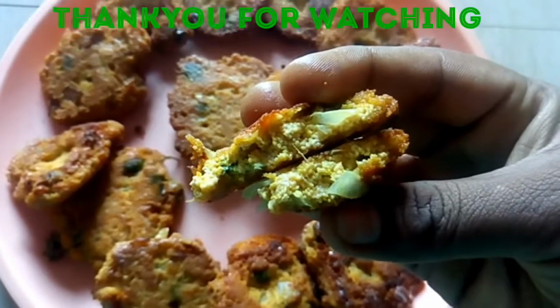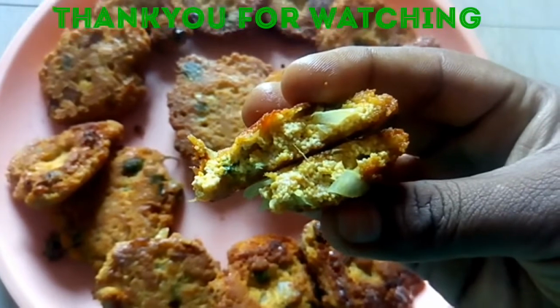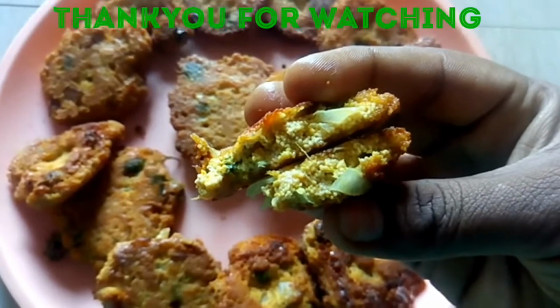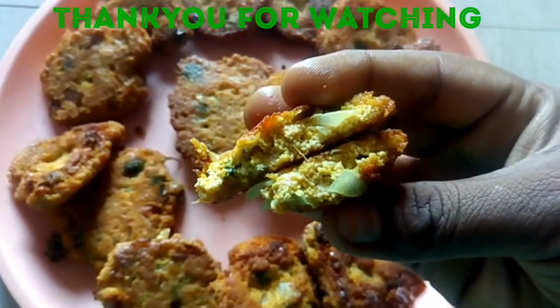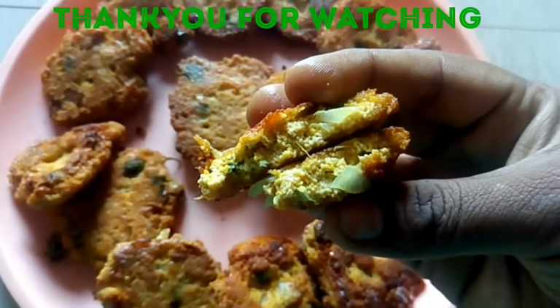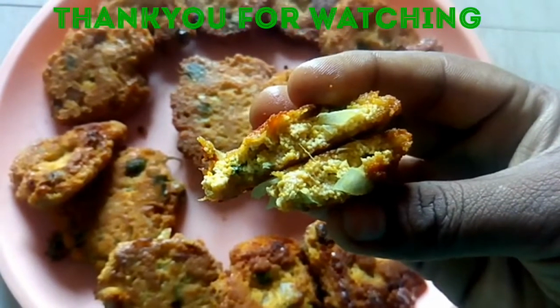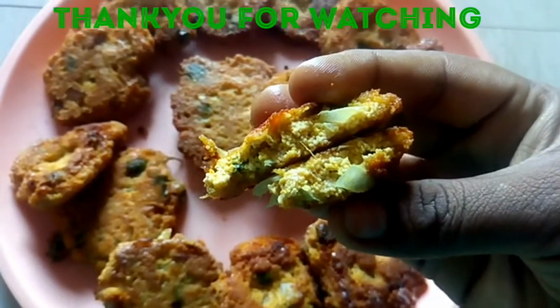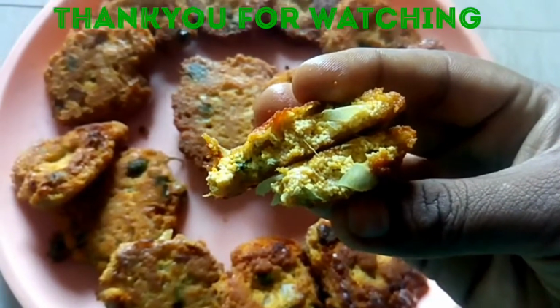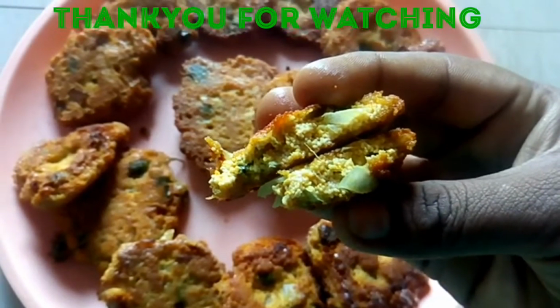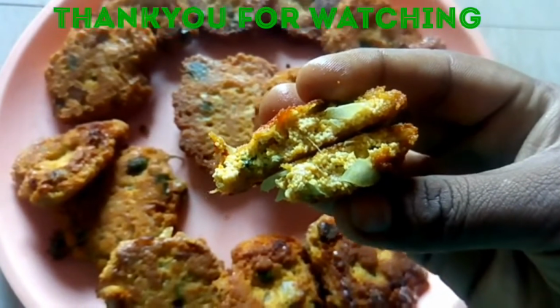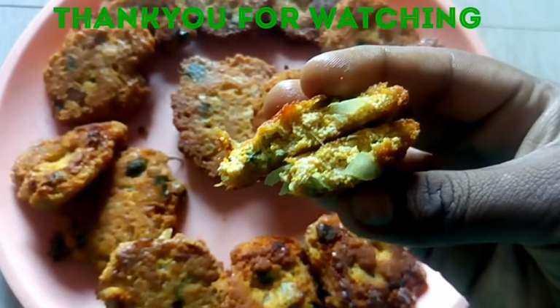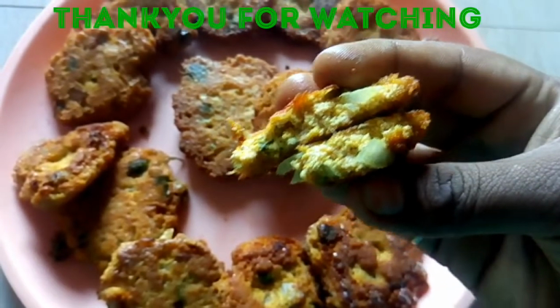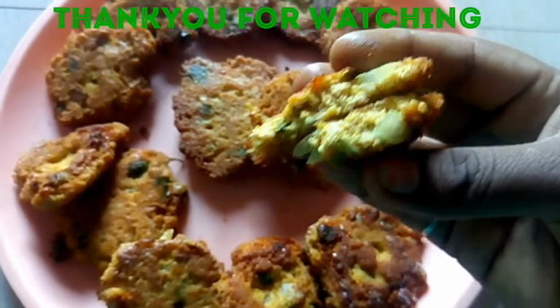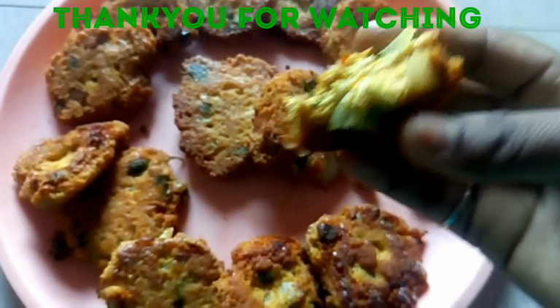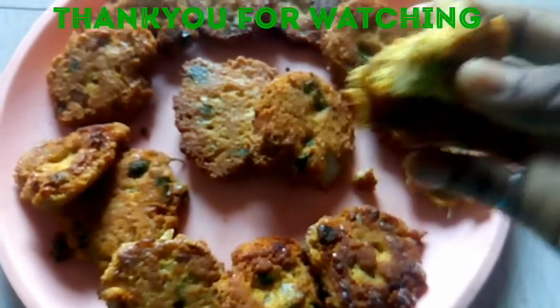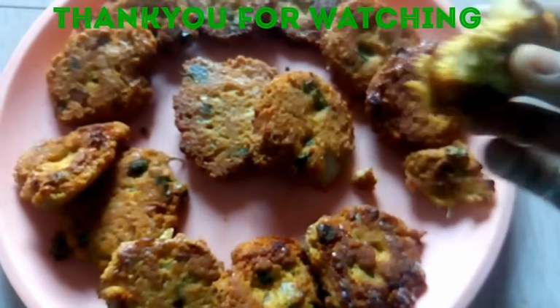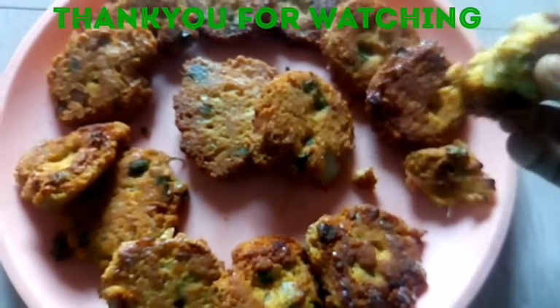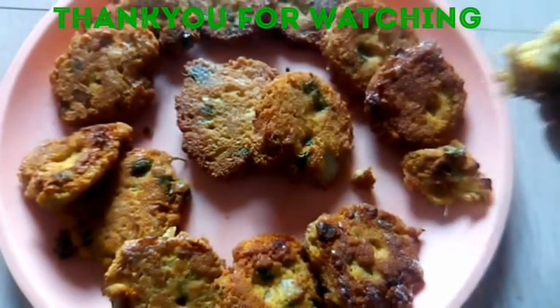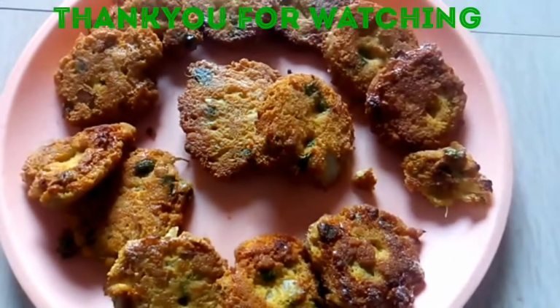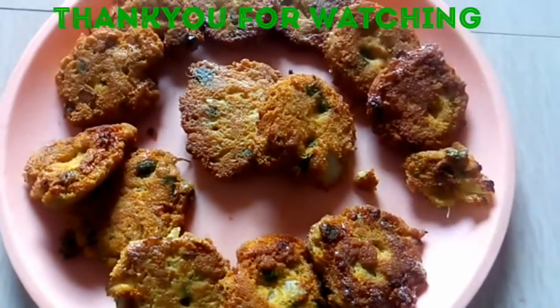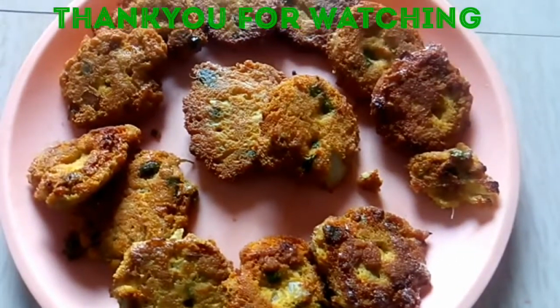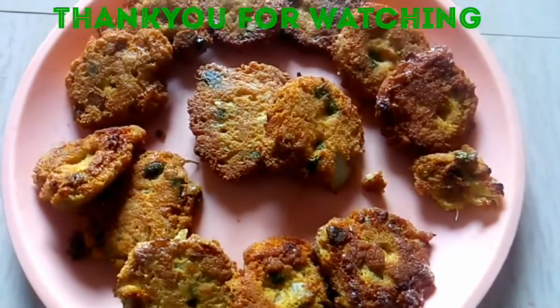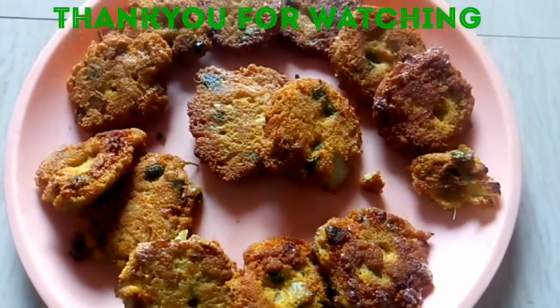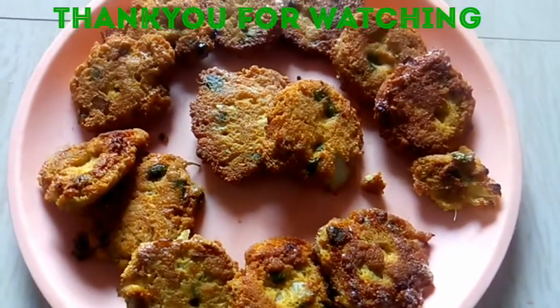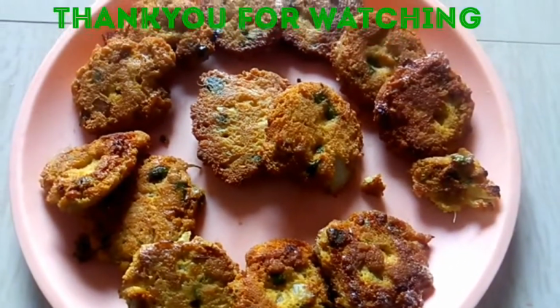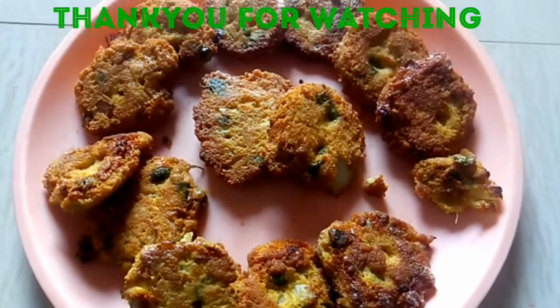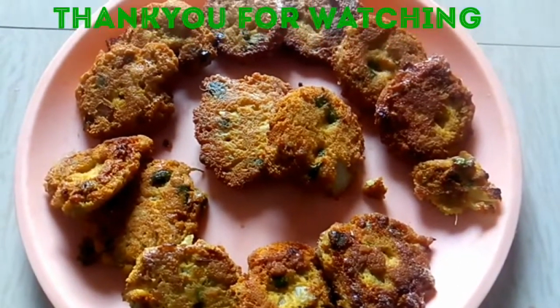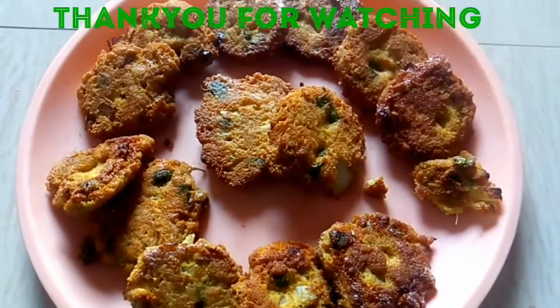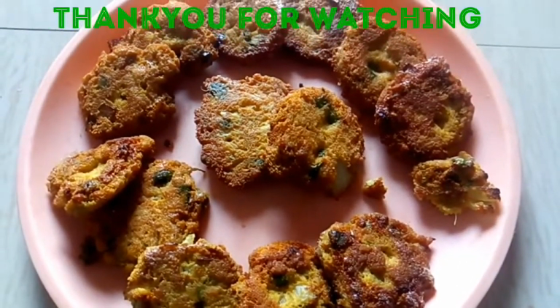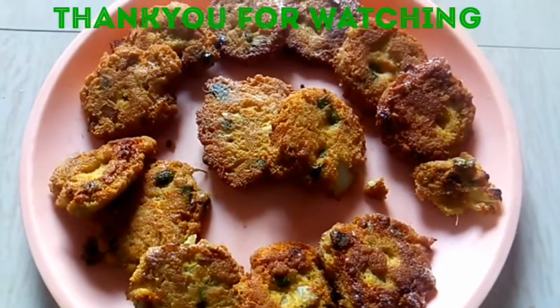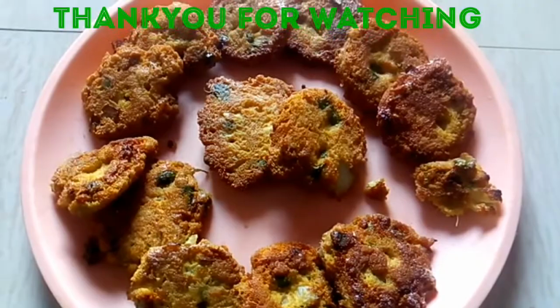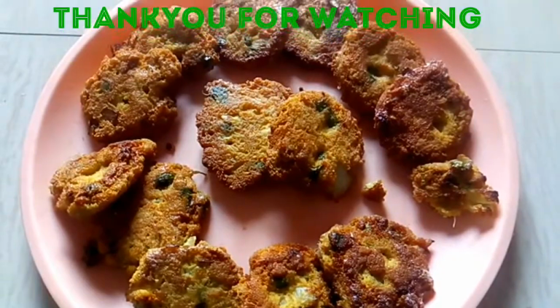So if you like this recipe, please like this video. Thanks for watching.